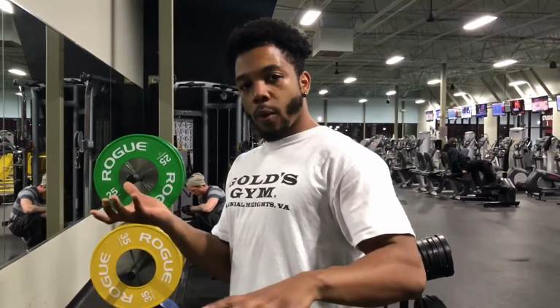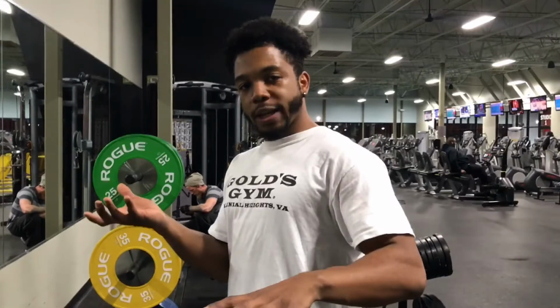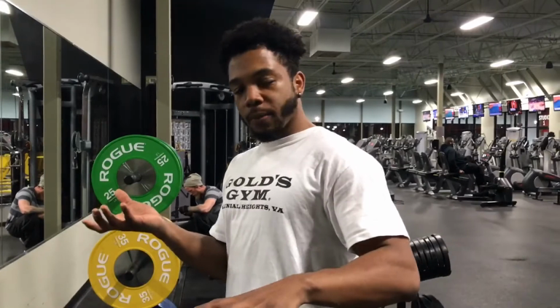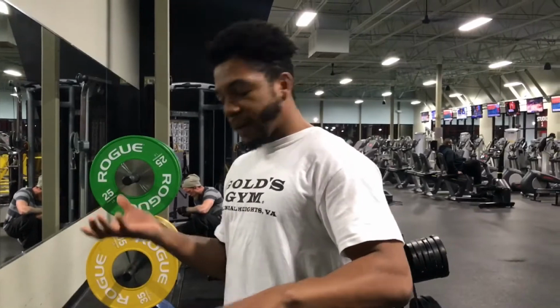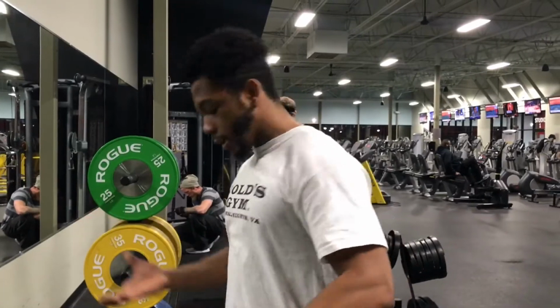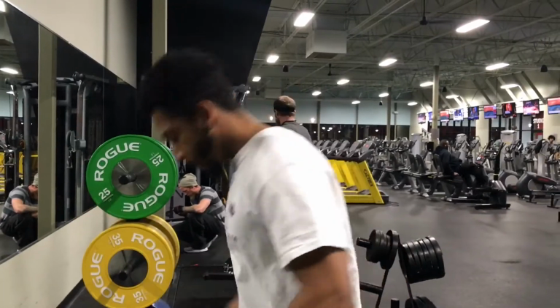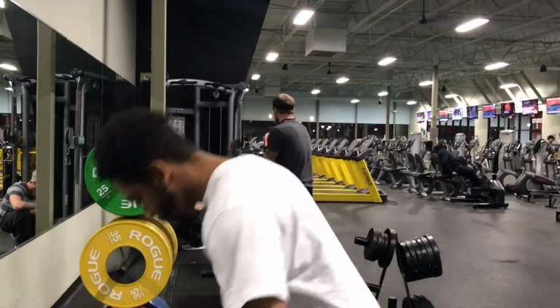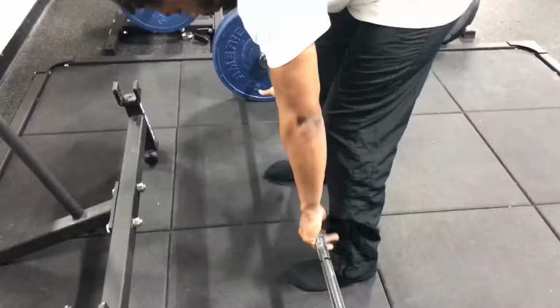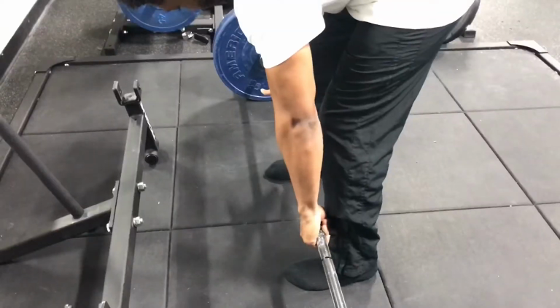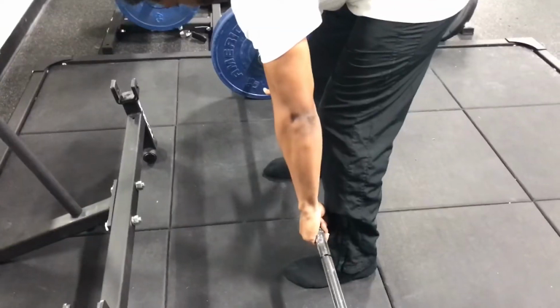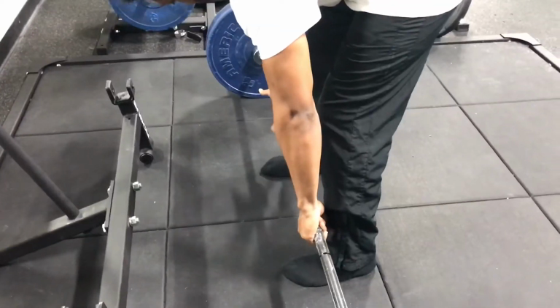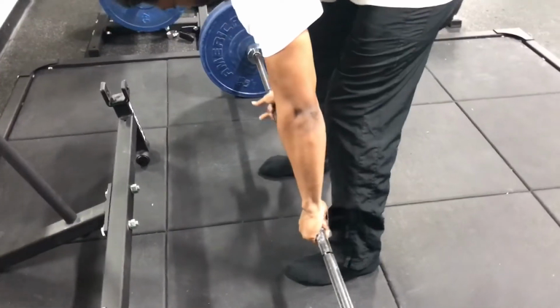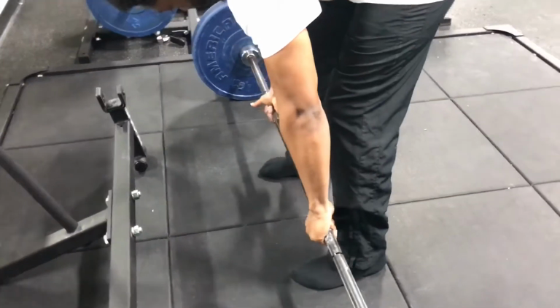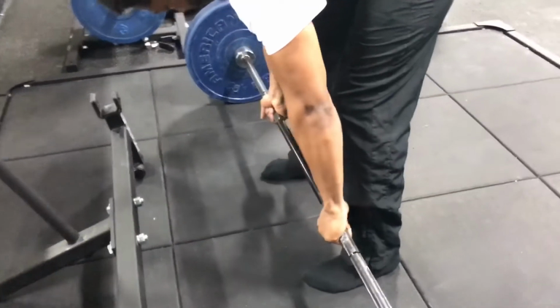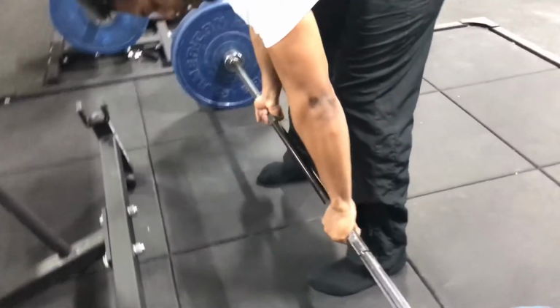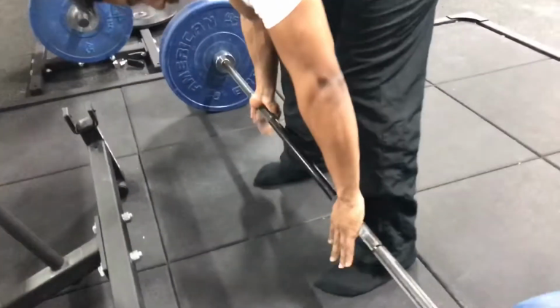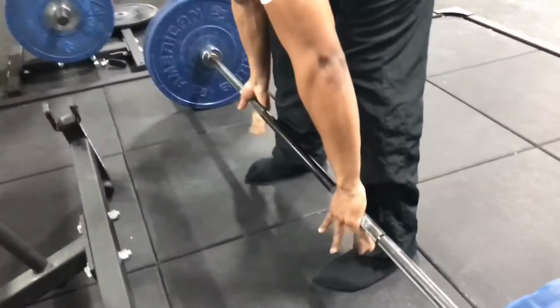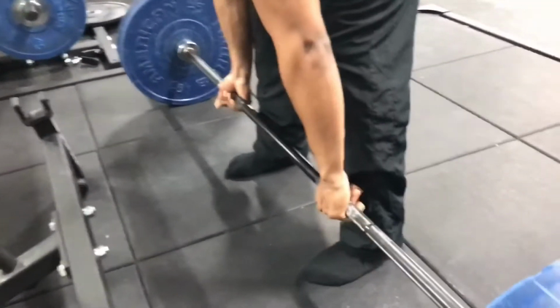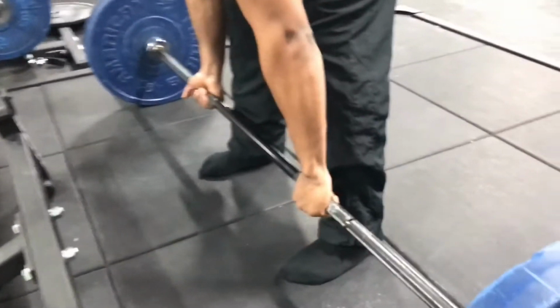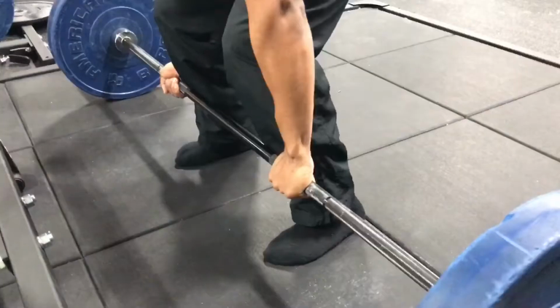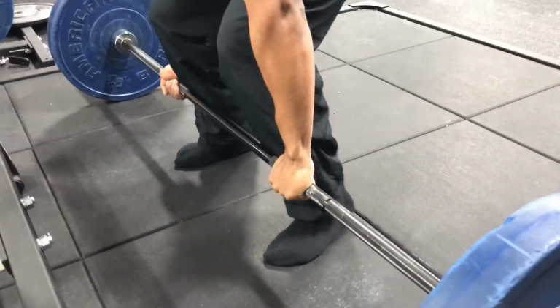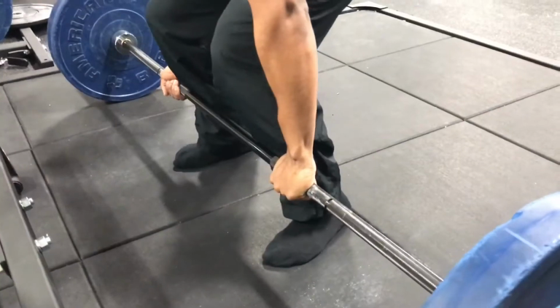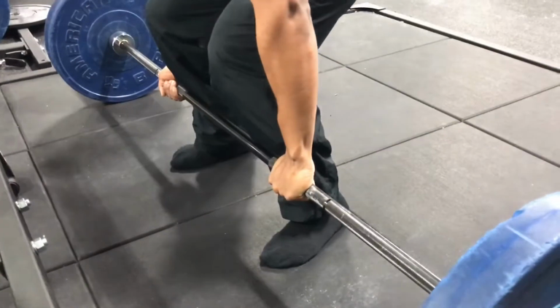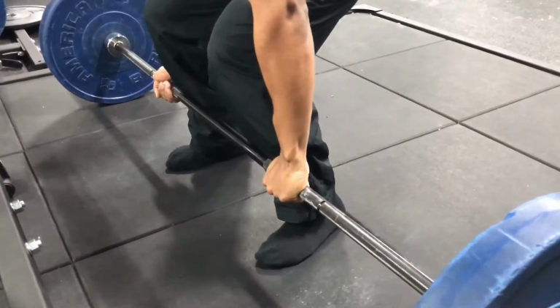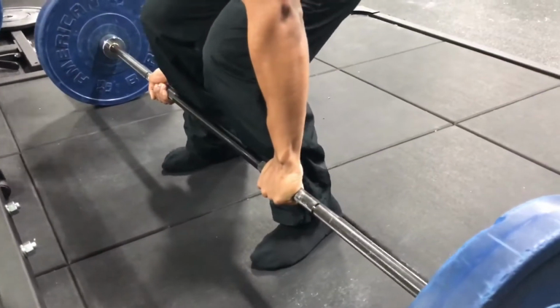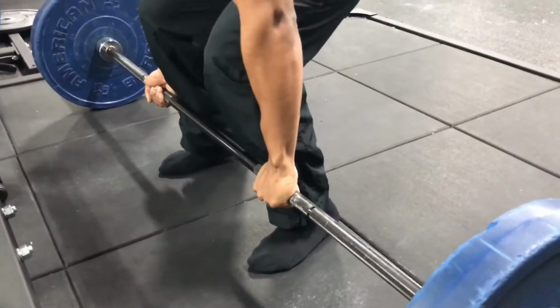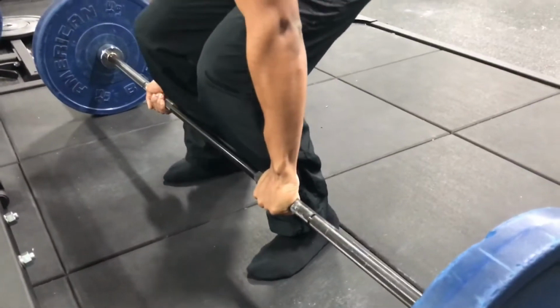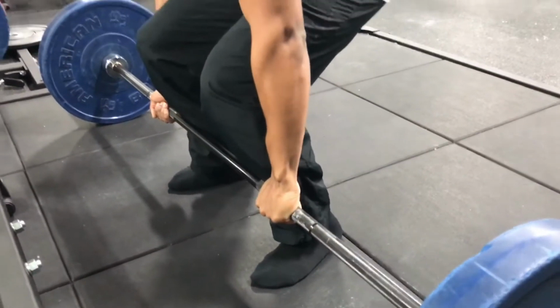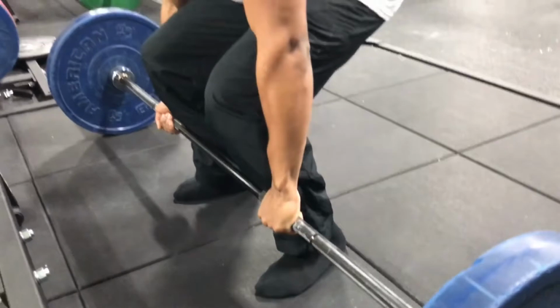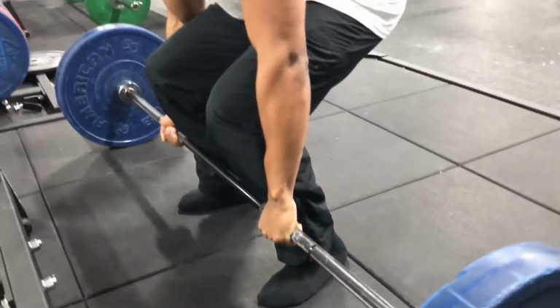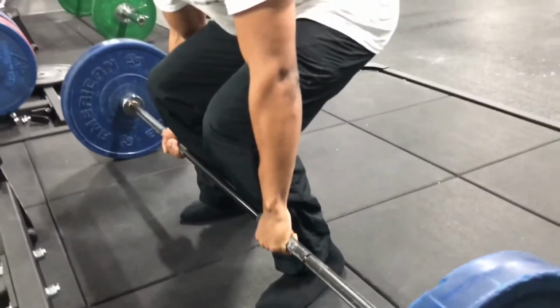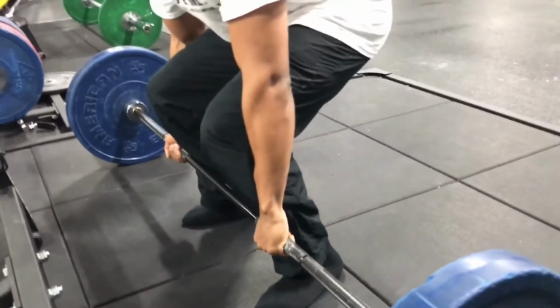You can either do a neutral grip or a reverse grip, meaning one hand will be facing down and one hand facing up. Make sure everything is nice and even. When you push up, push from your legs.